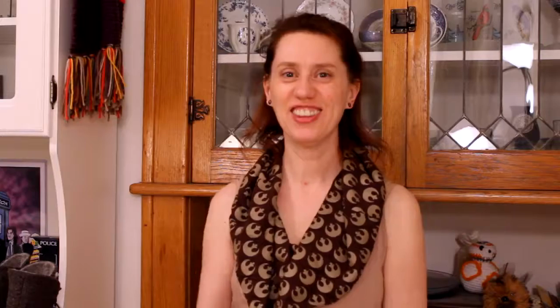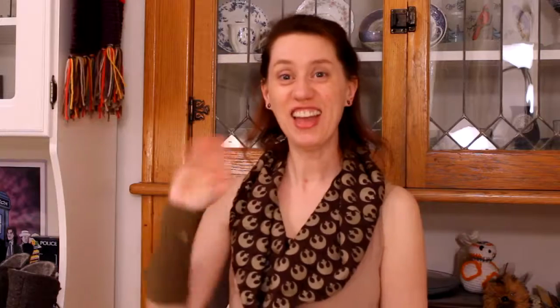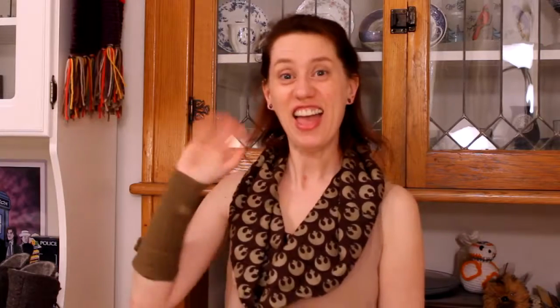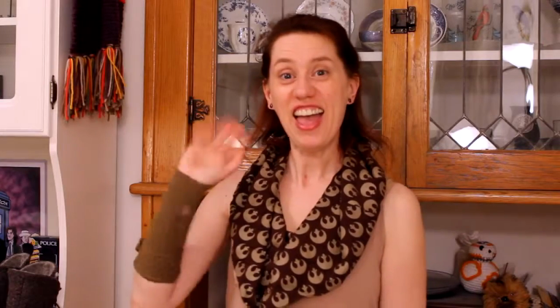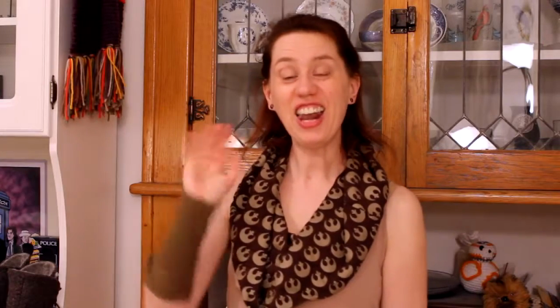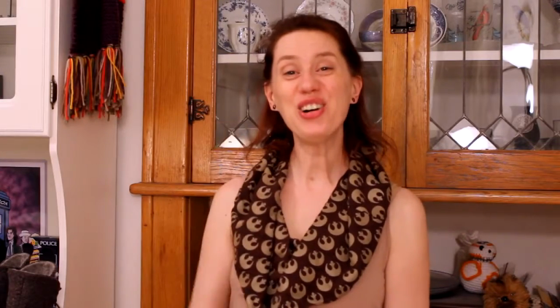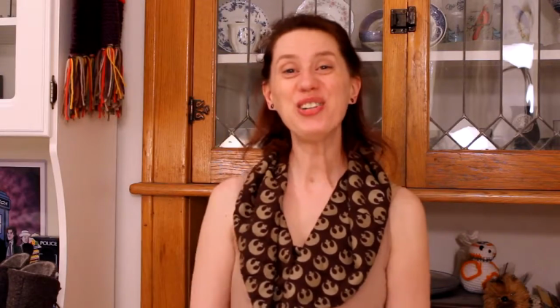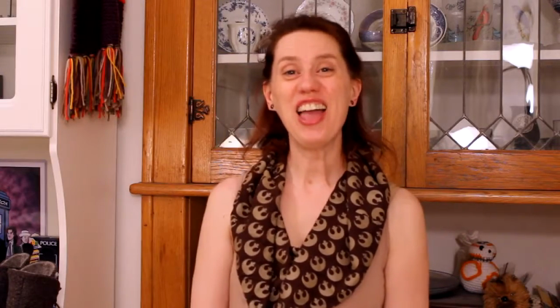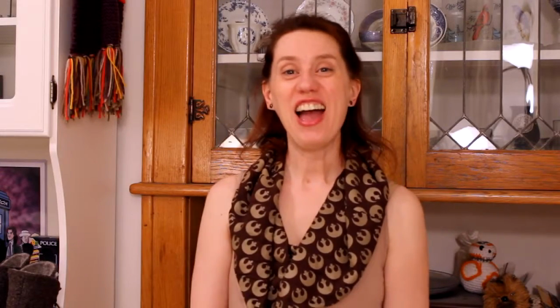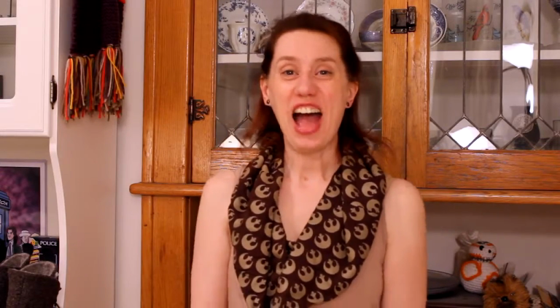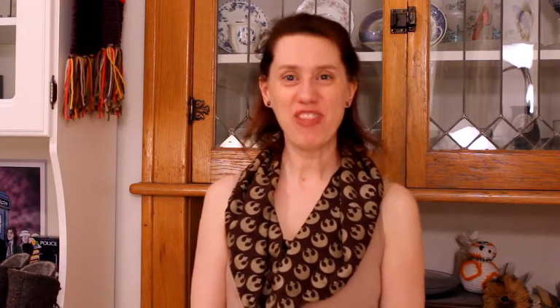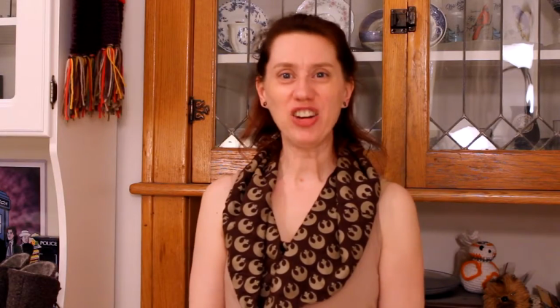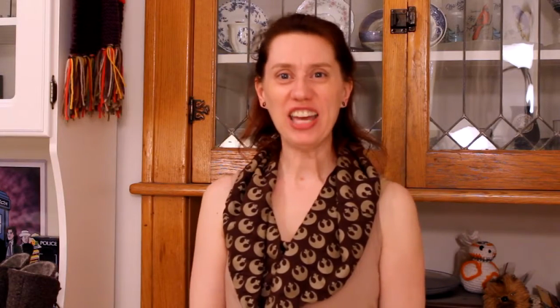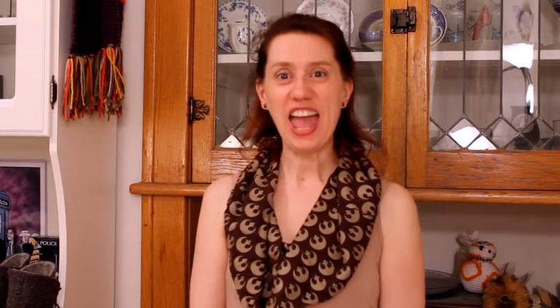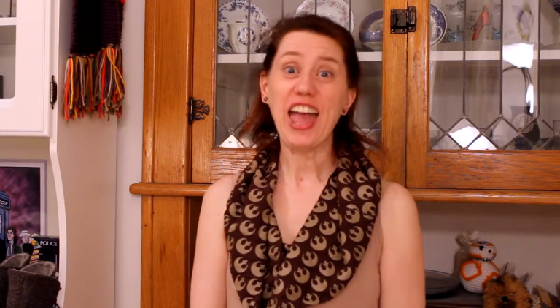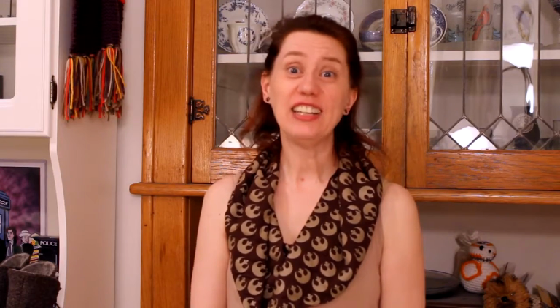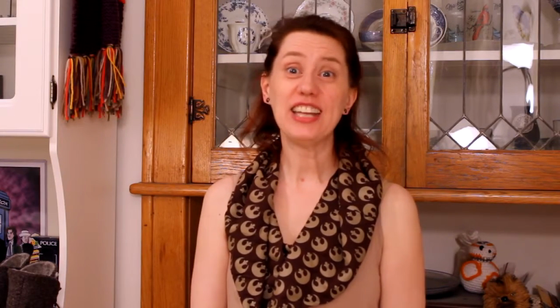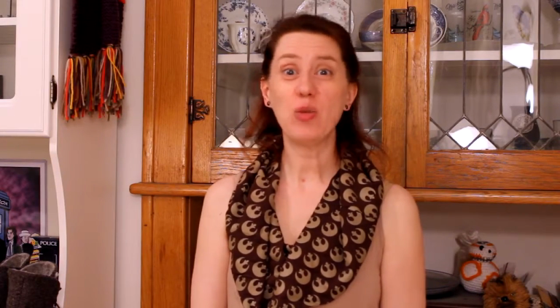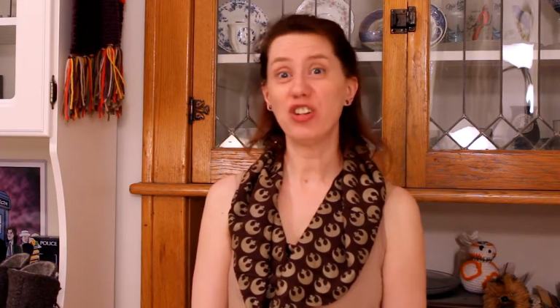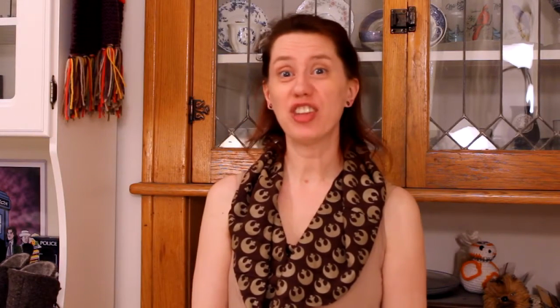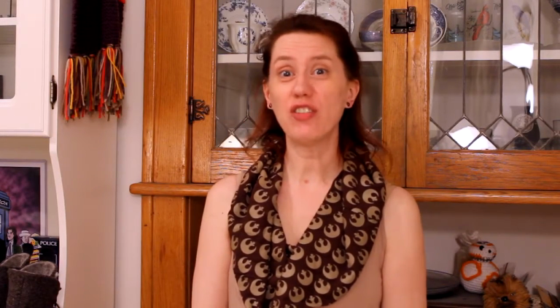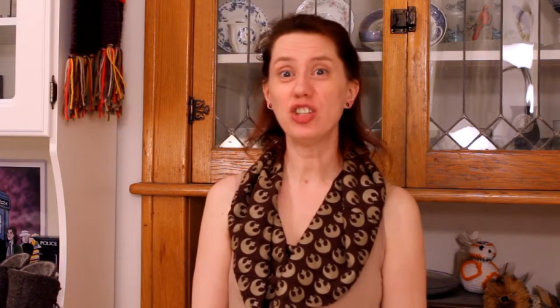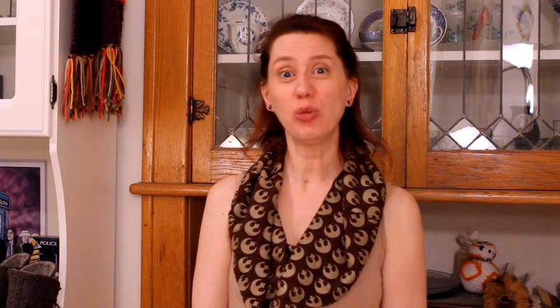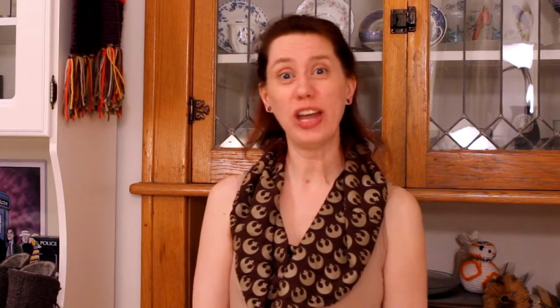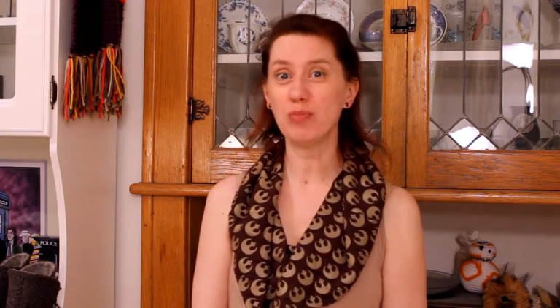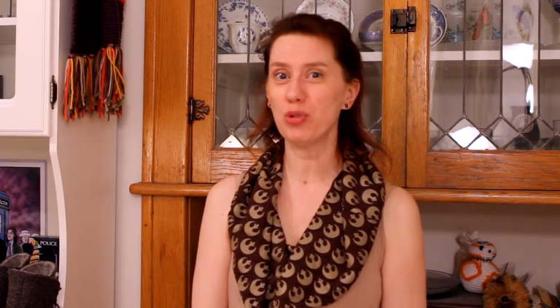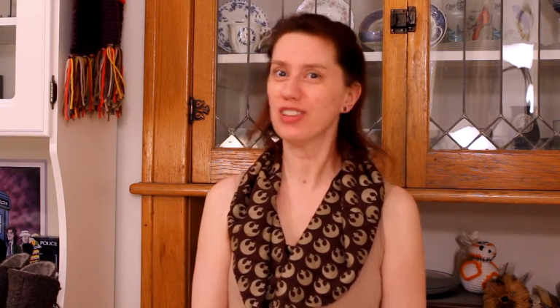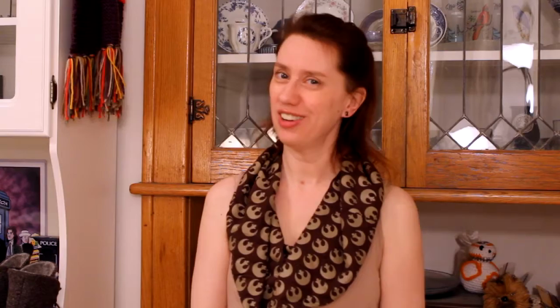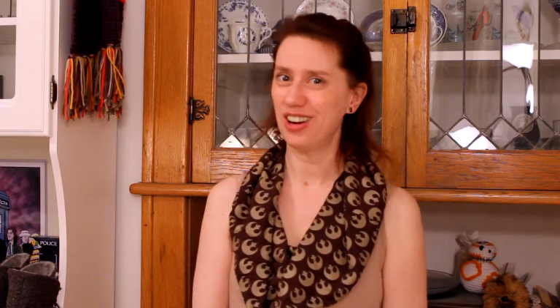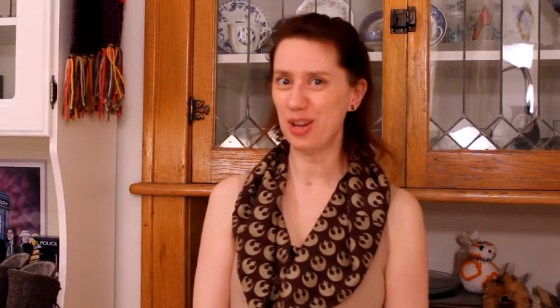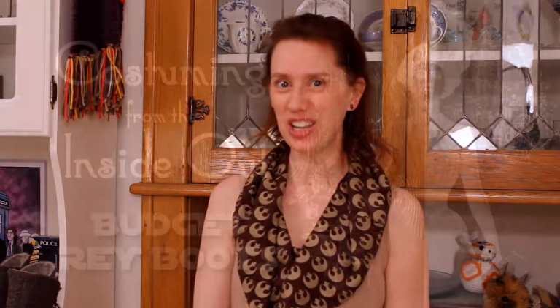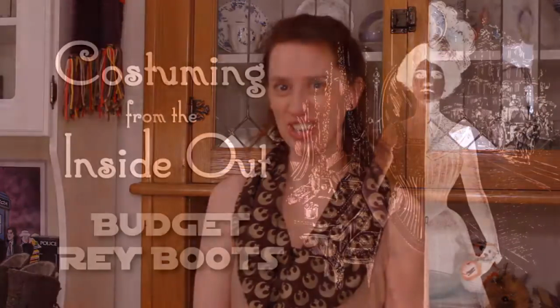Hello! I'm Valerie and today we're scavenging Rey's boots on a budget.